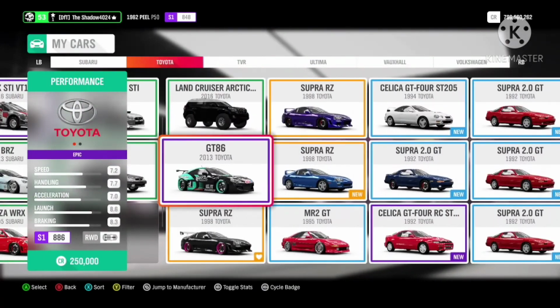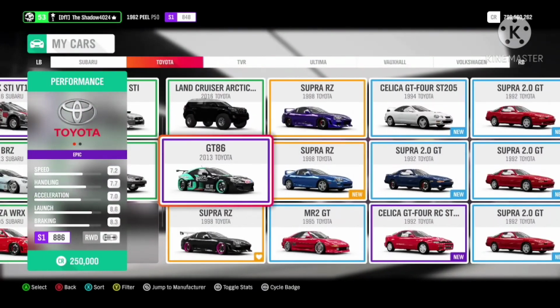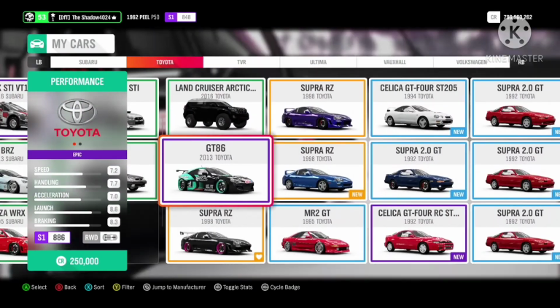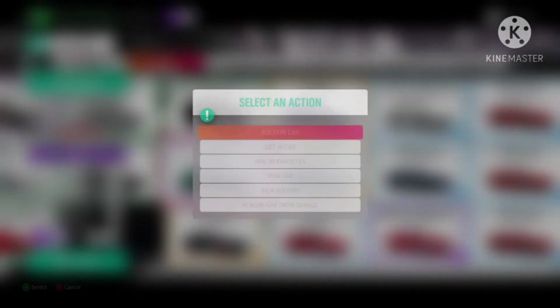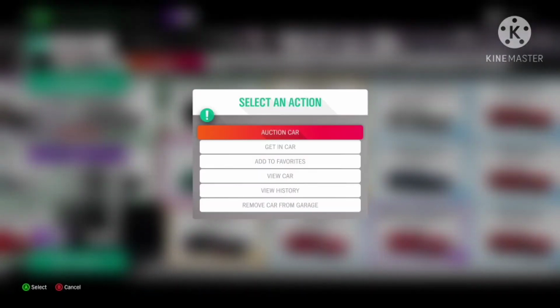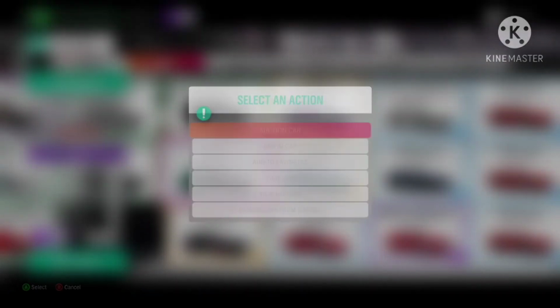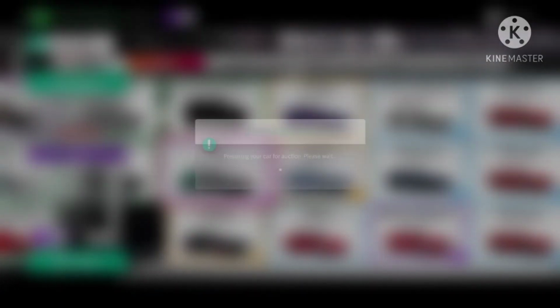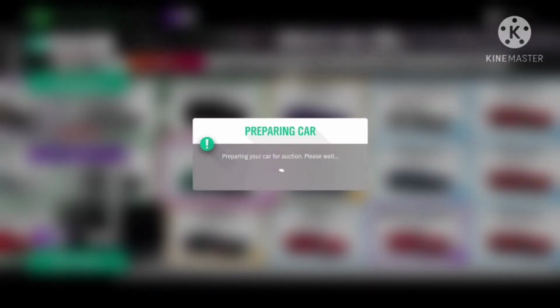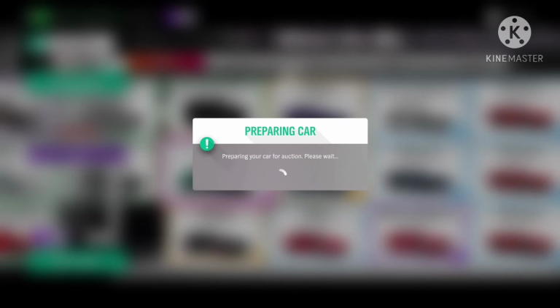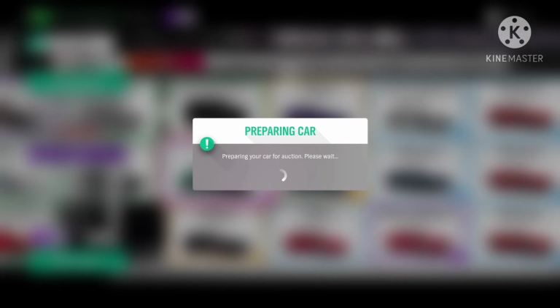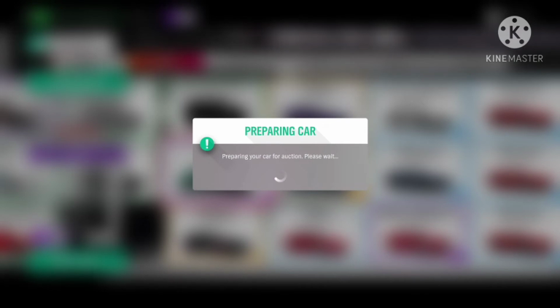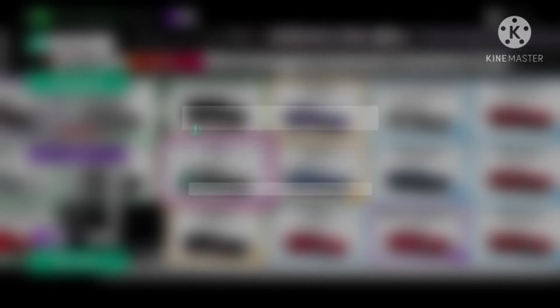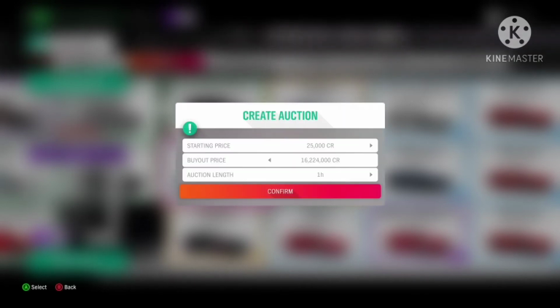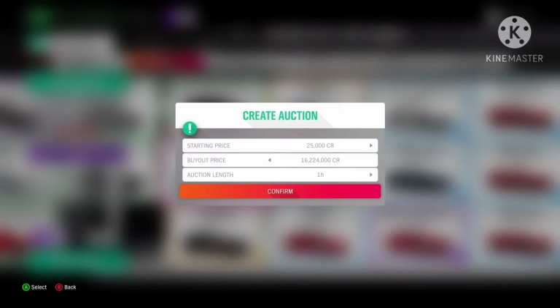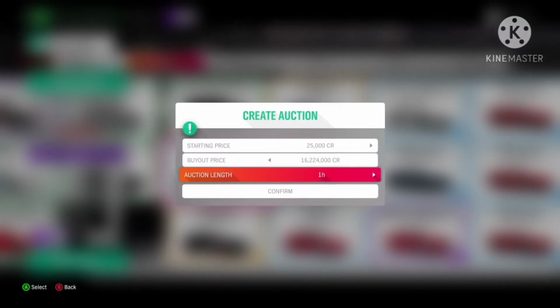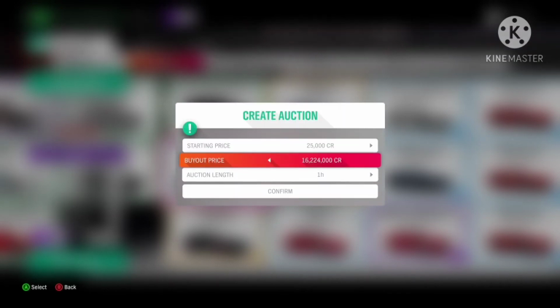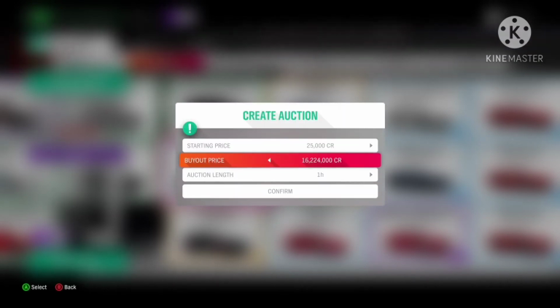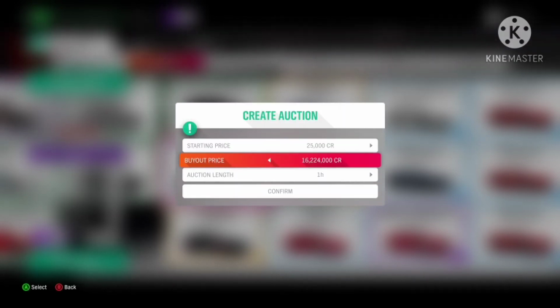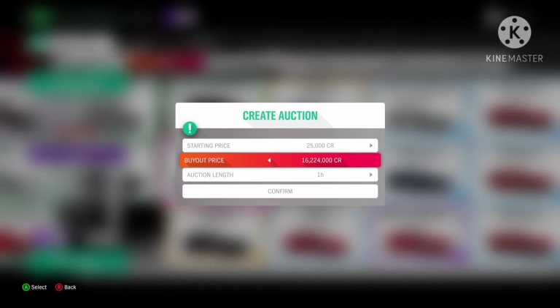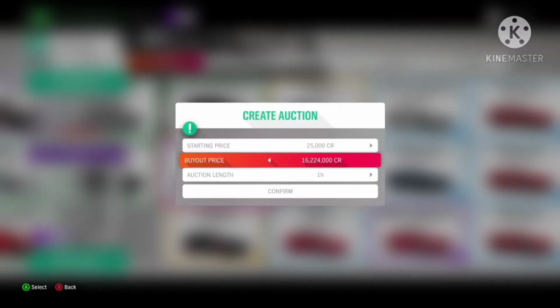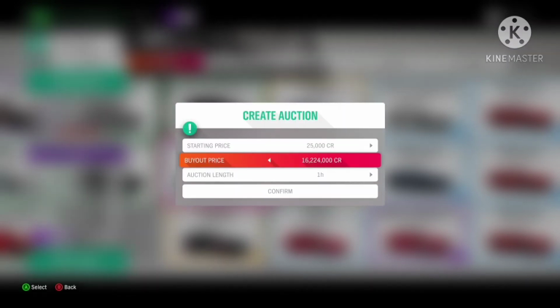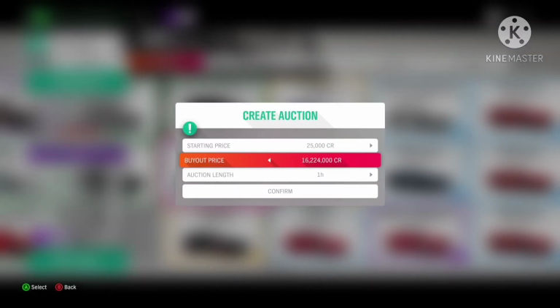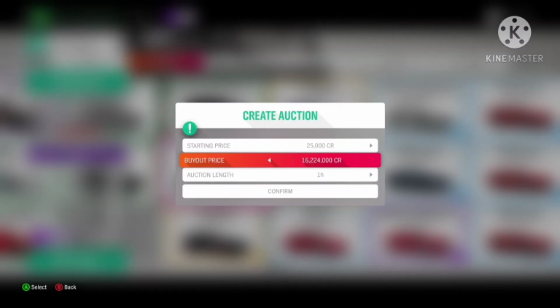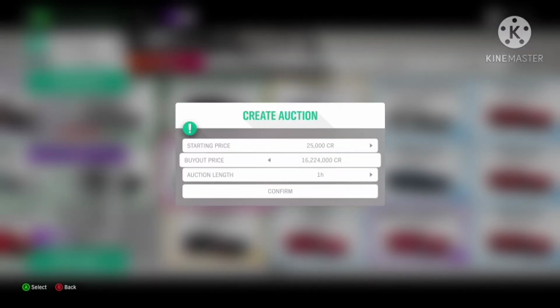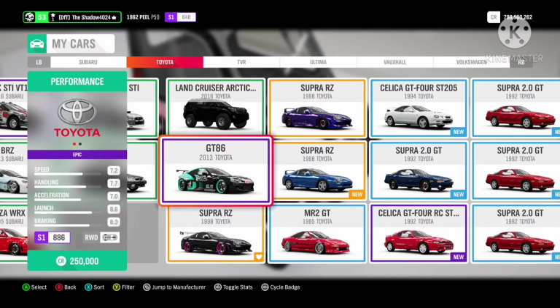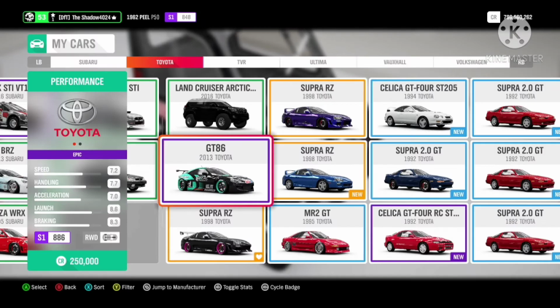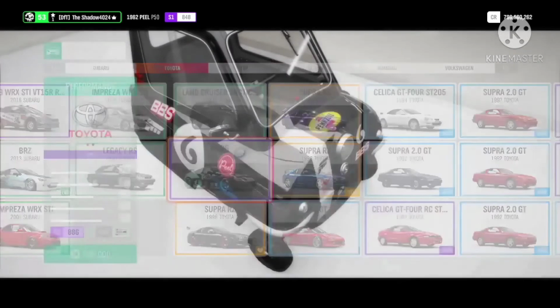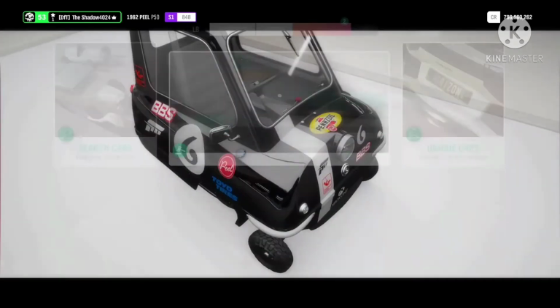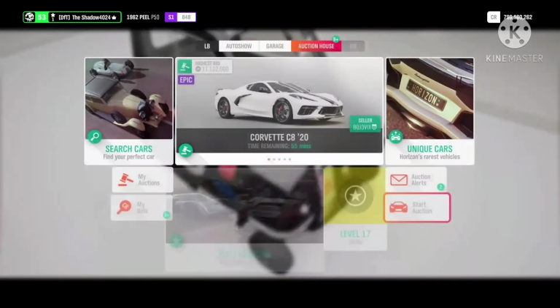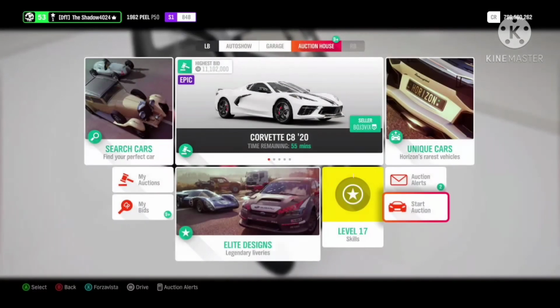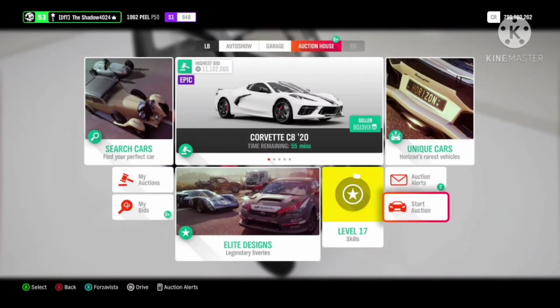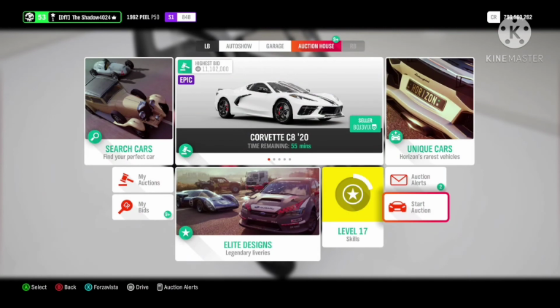The Toyota GT86 is still at 16 million, so if you have any extras get them sold.